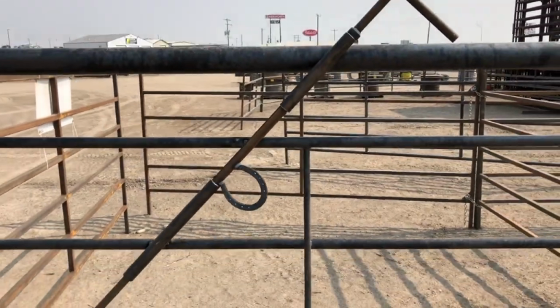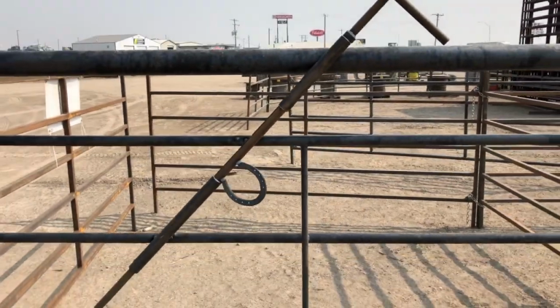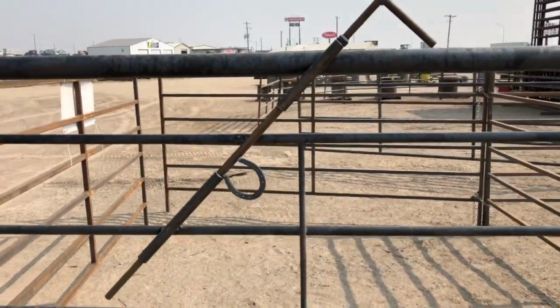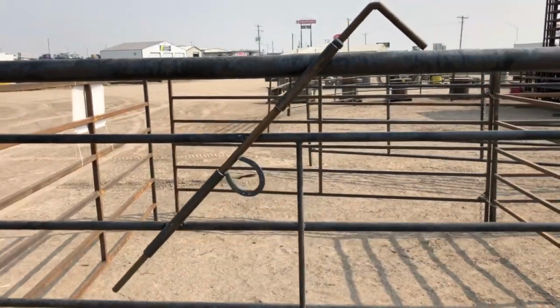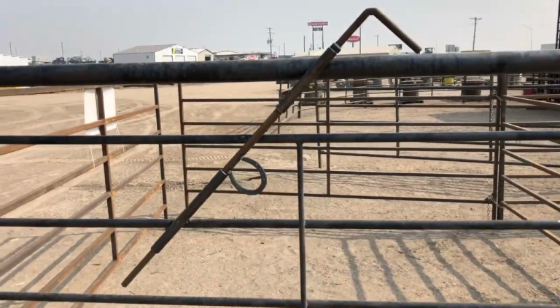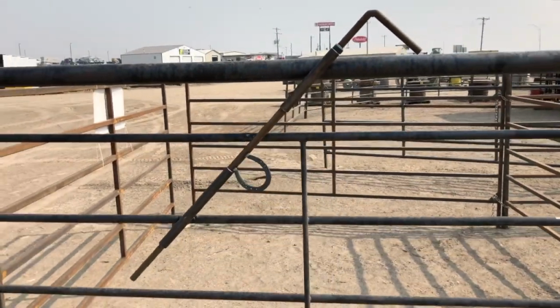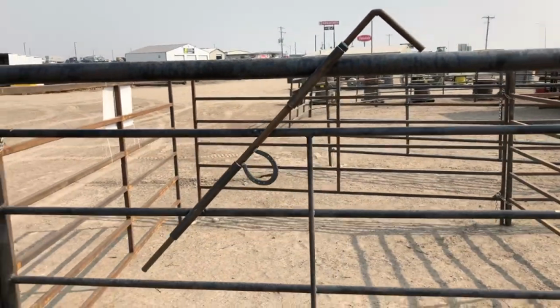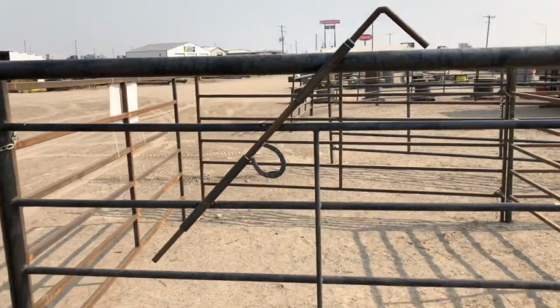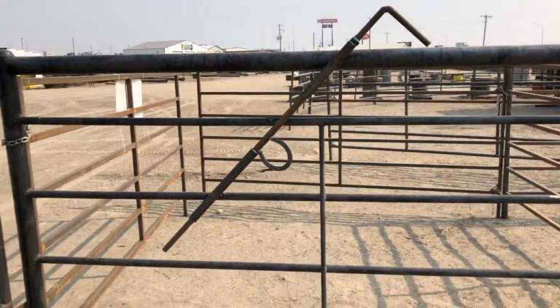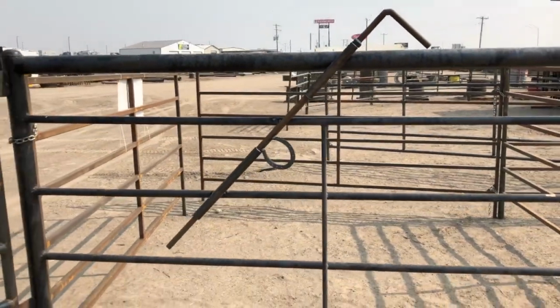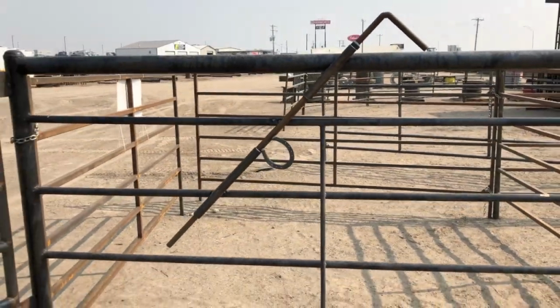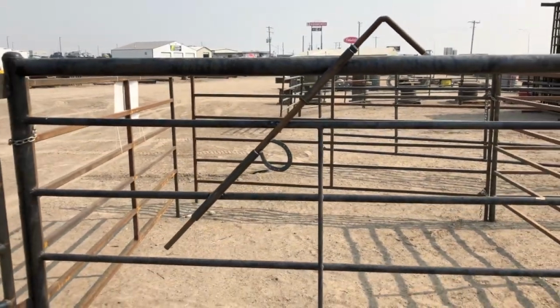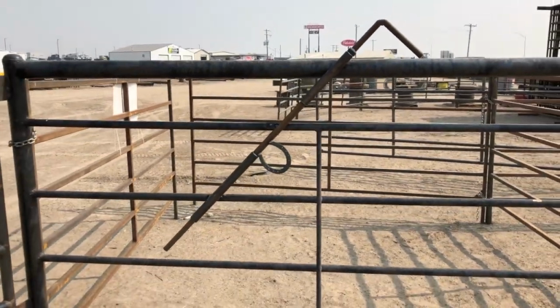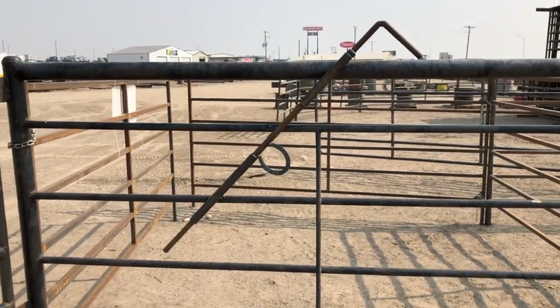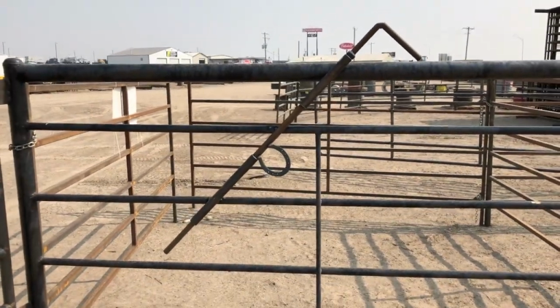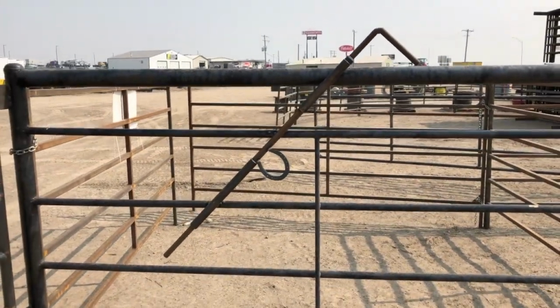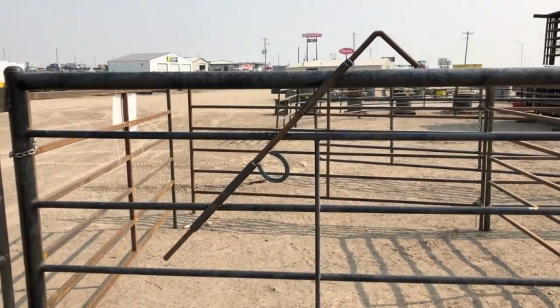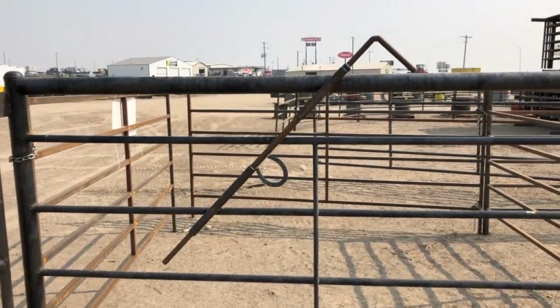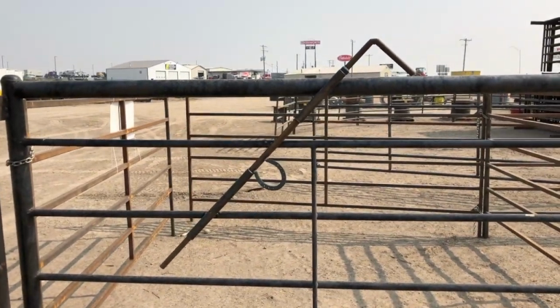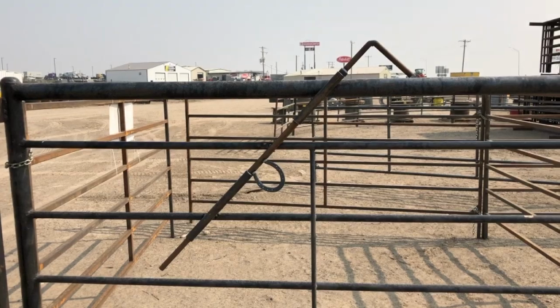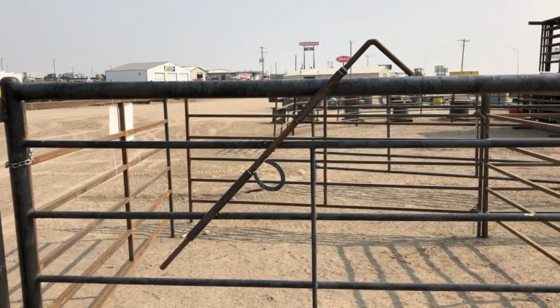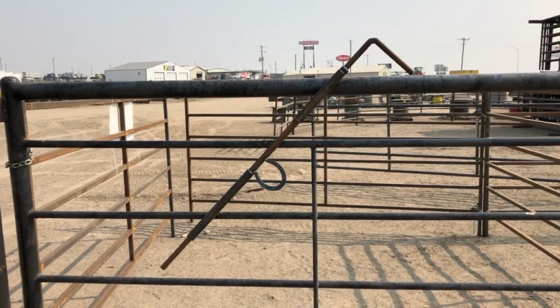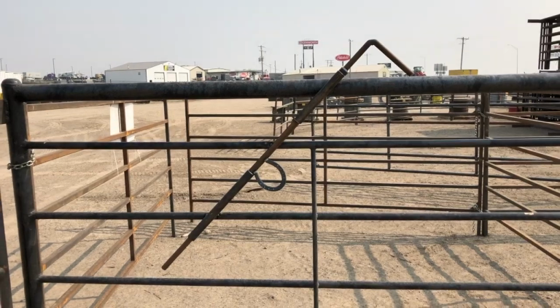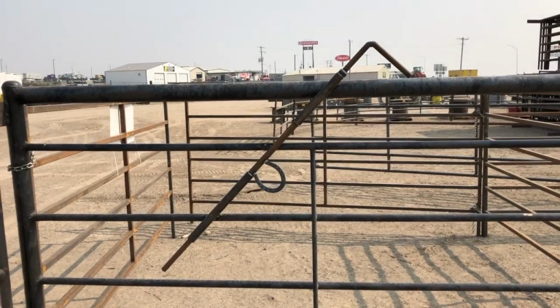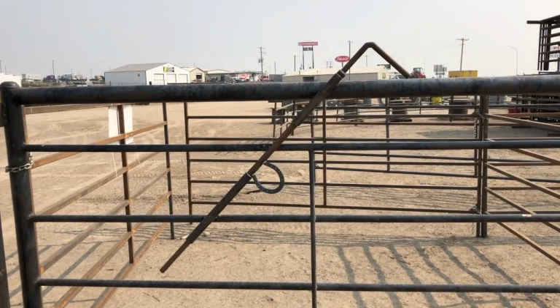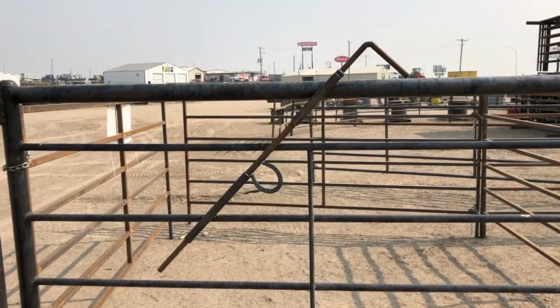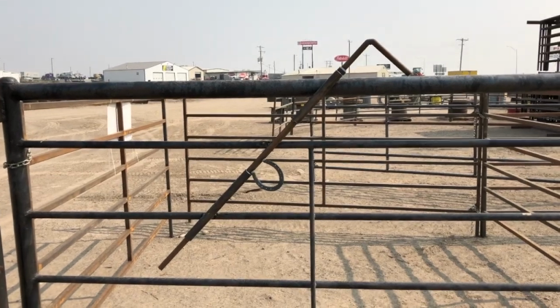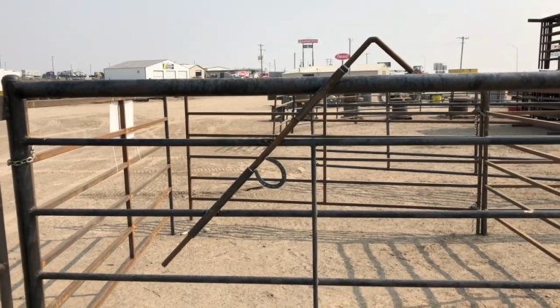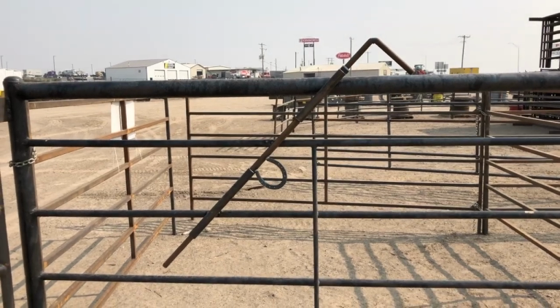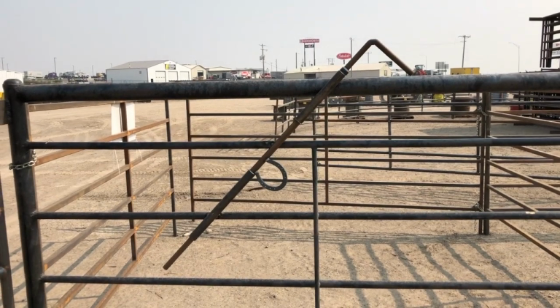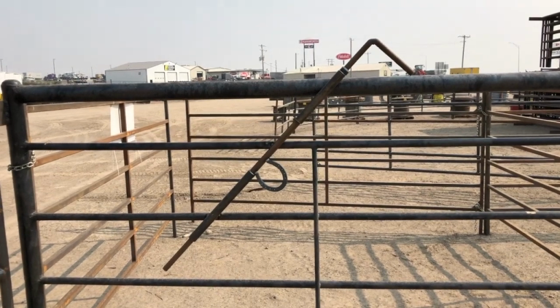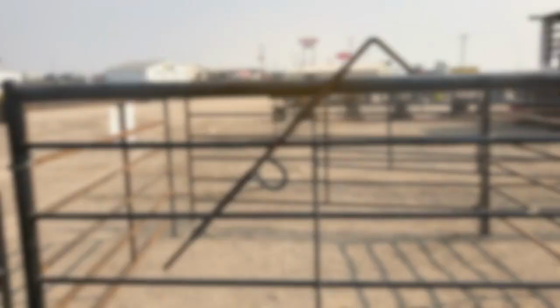This latch is tough. You want to build something right, you want to get it done, give us a call. Make it Bison tough.